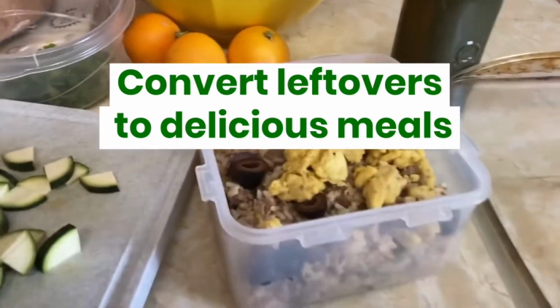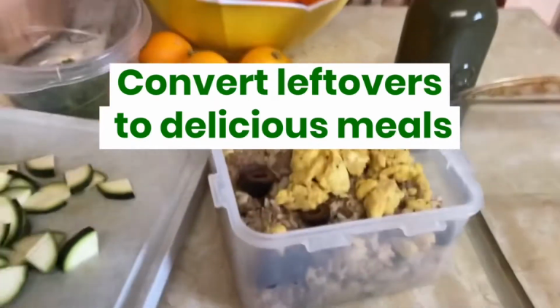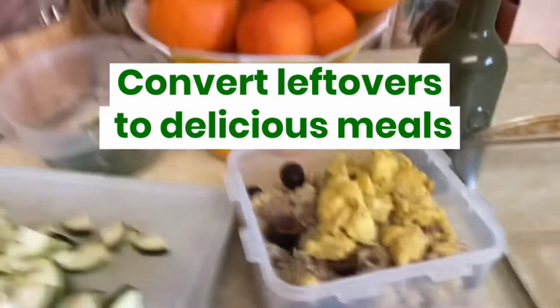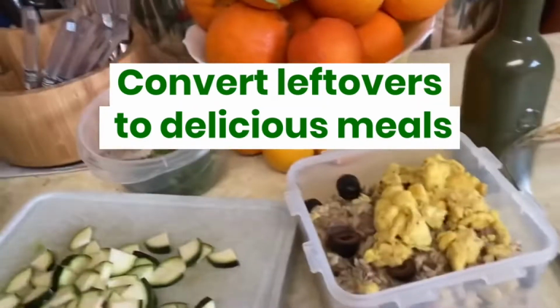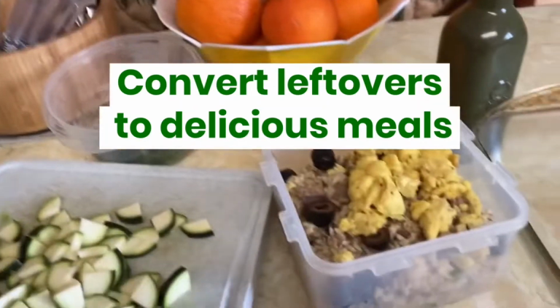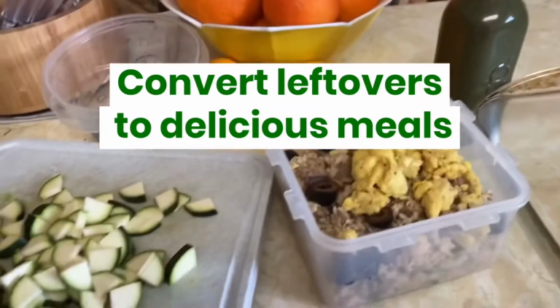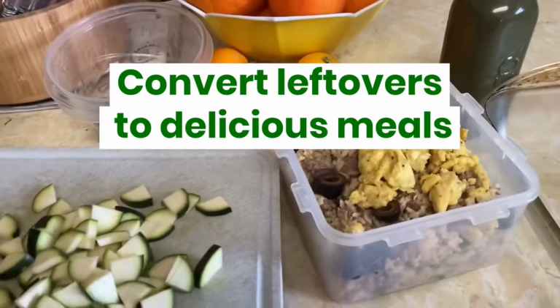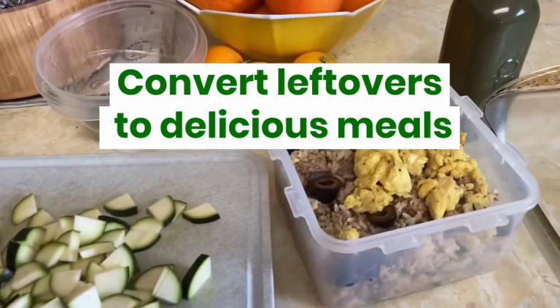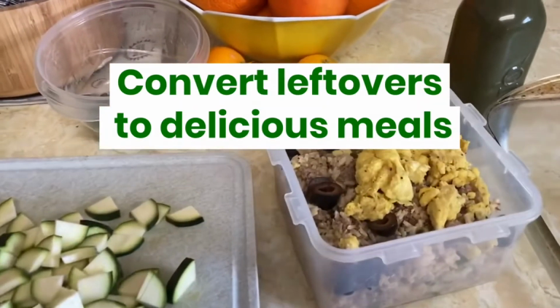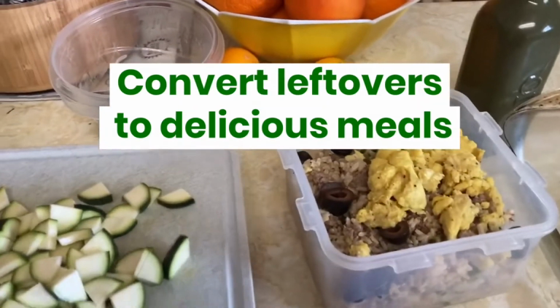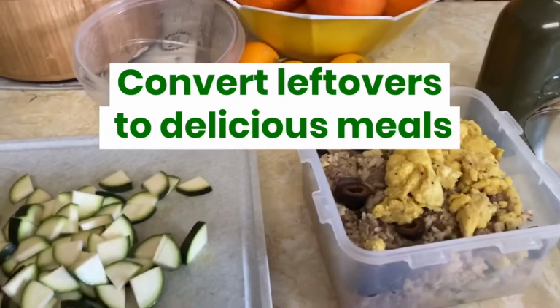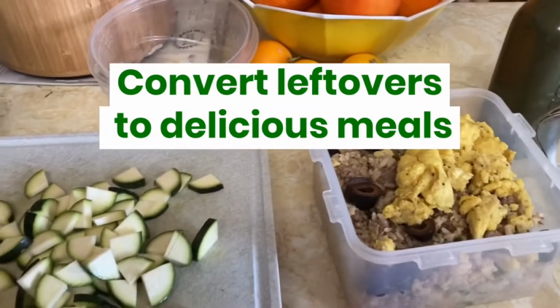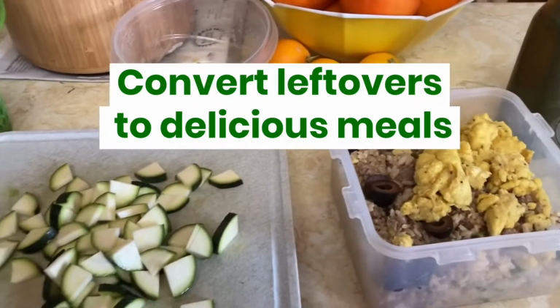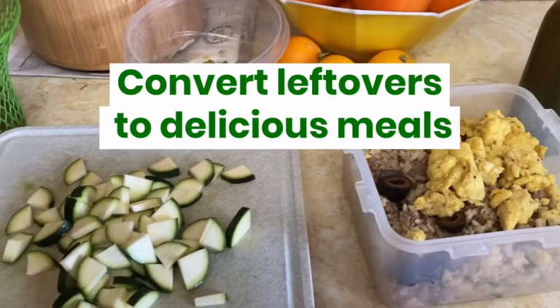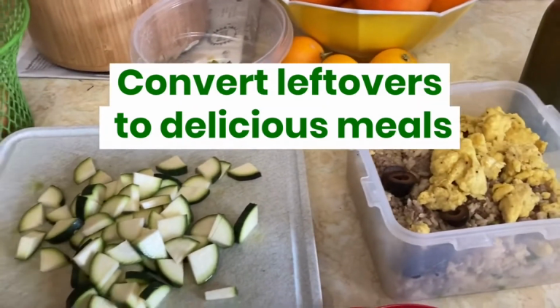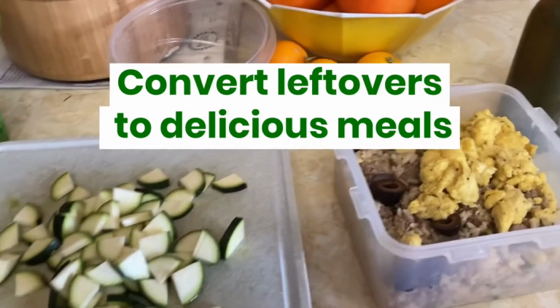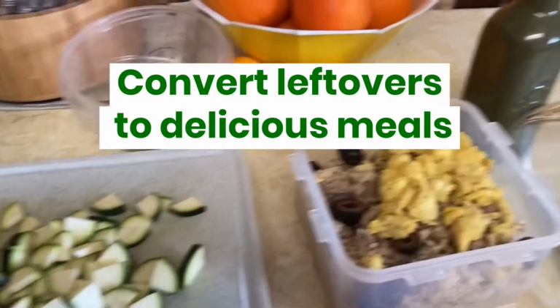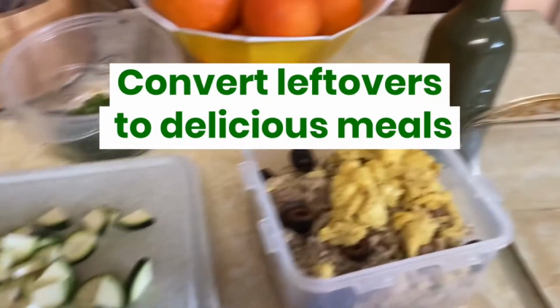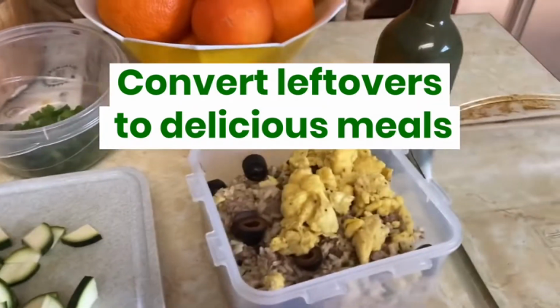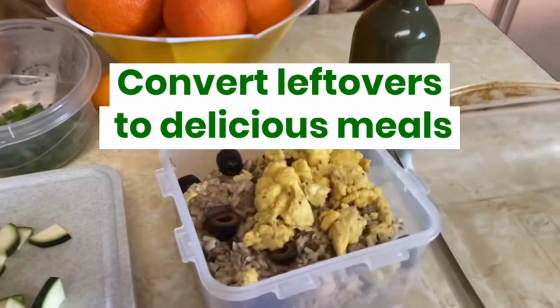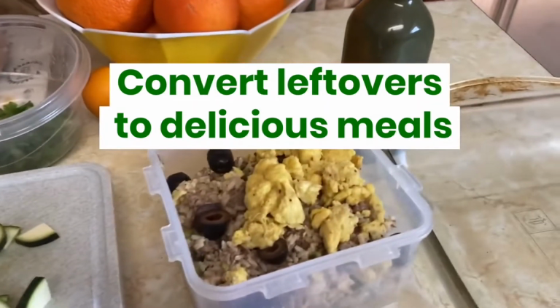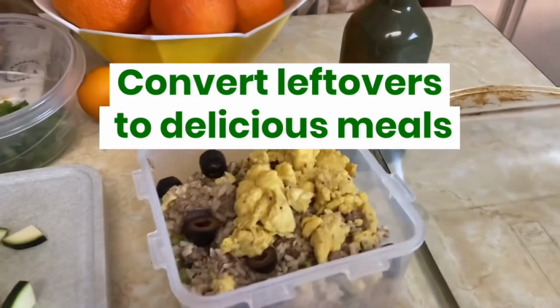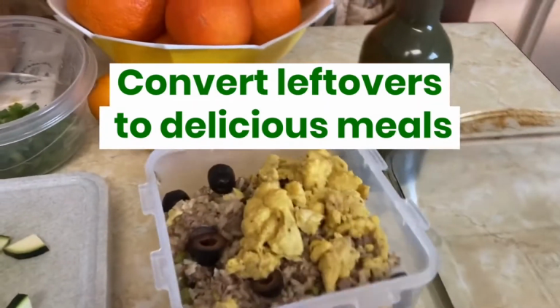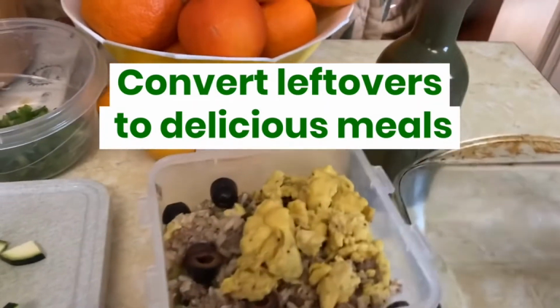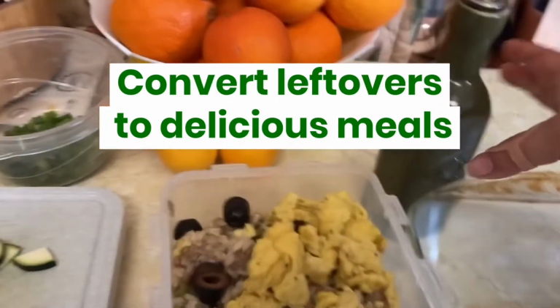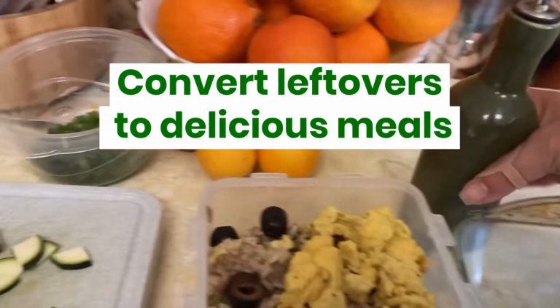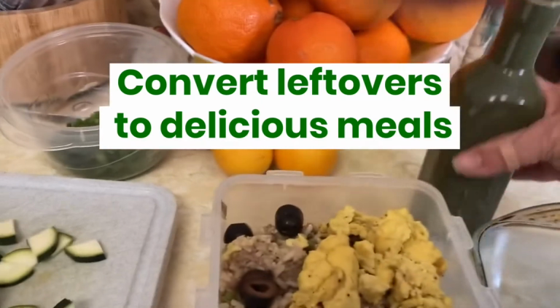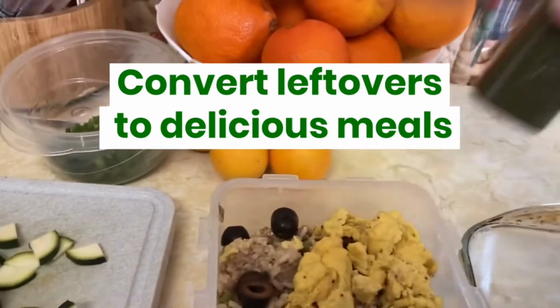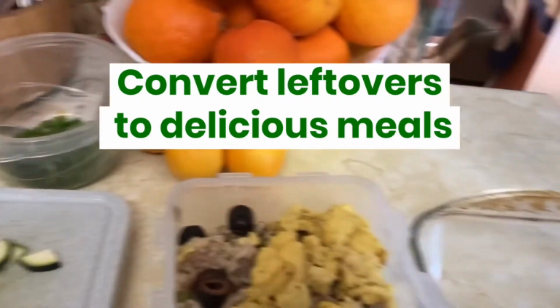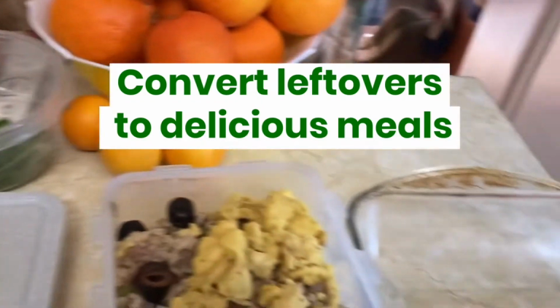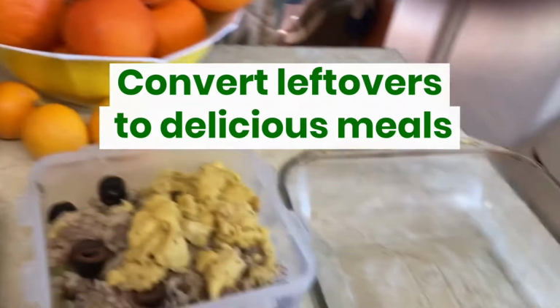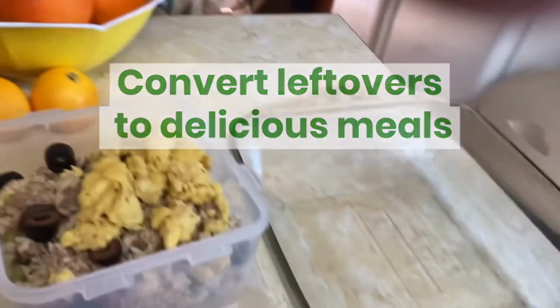You know me — nothing gets wasted. Random leftovers, bits of this, bits of that. Look what I'm going to make.